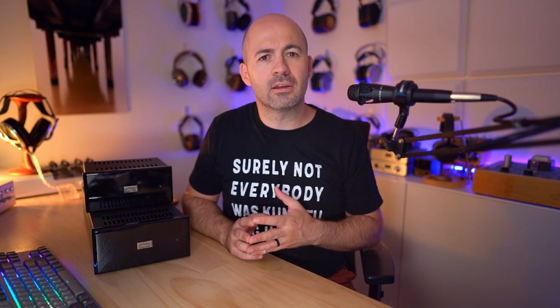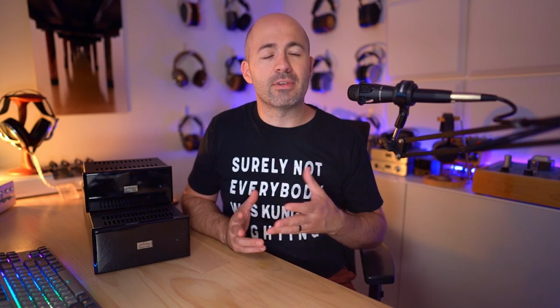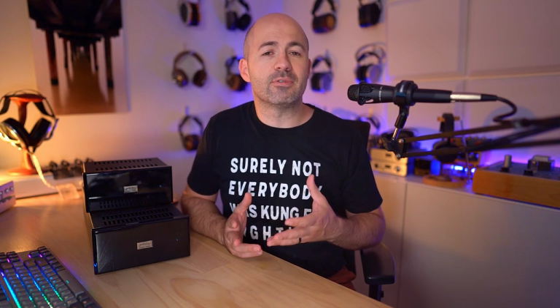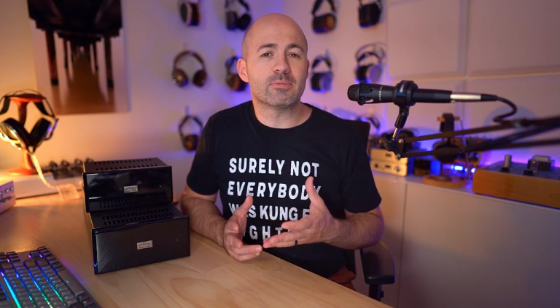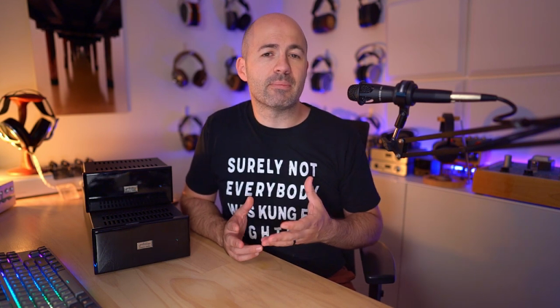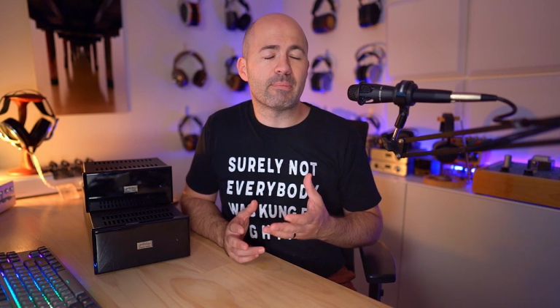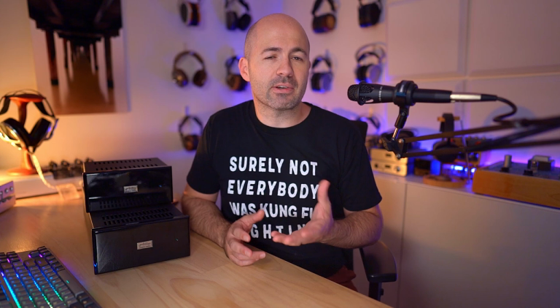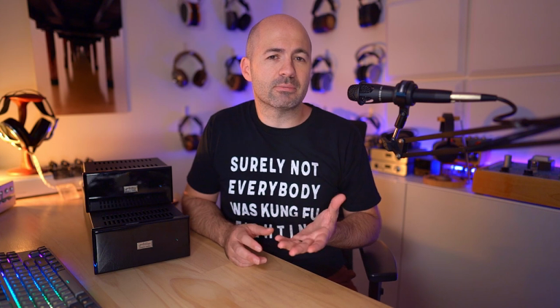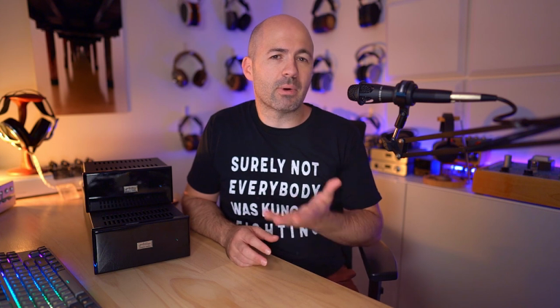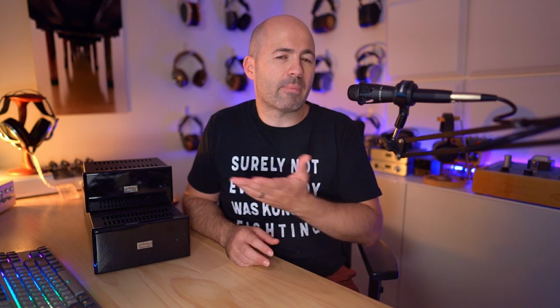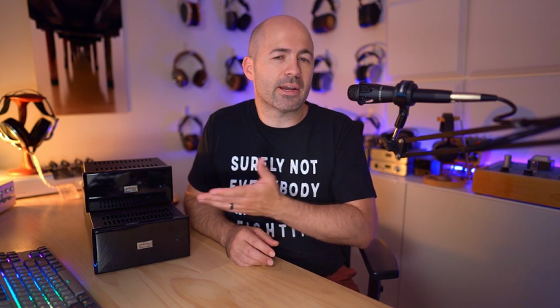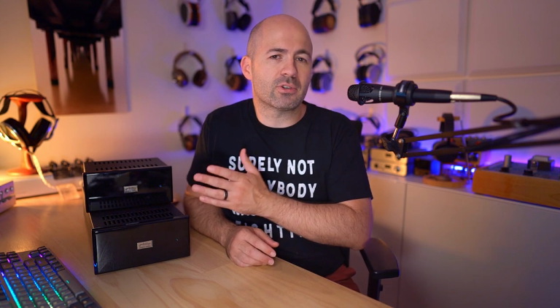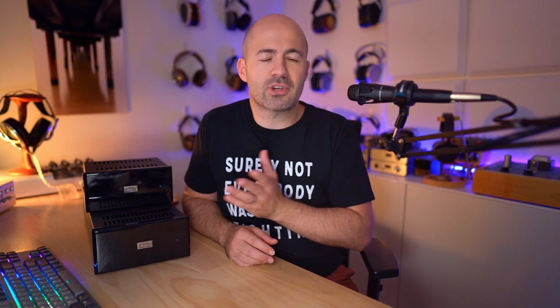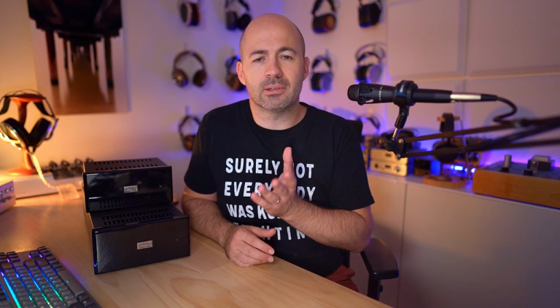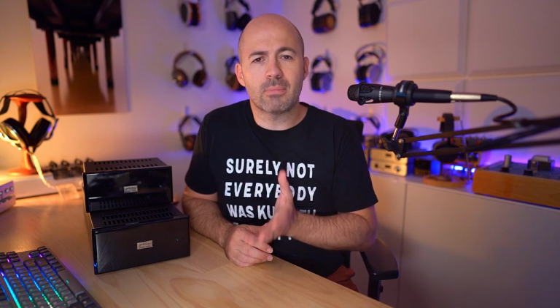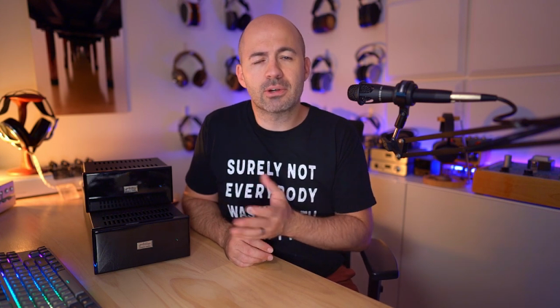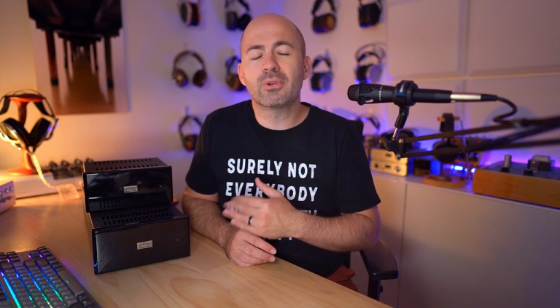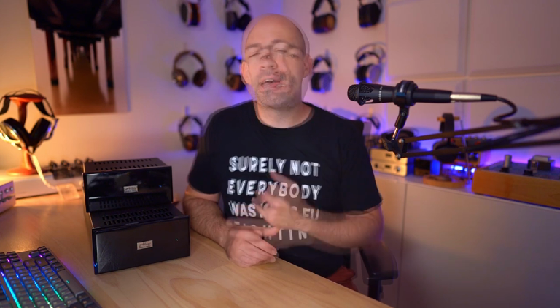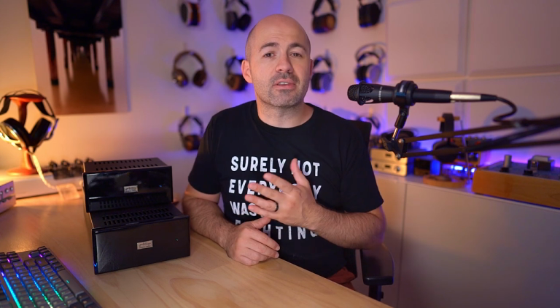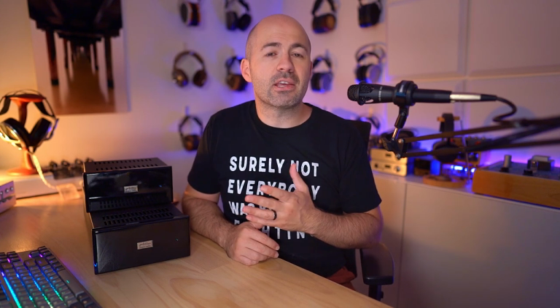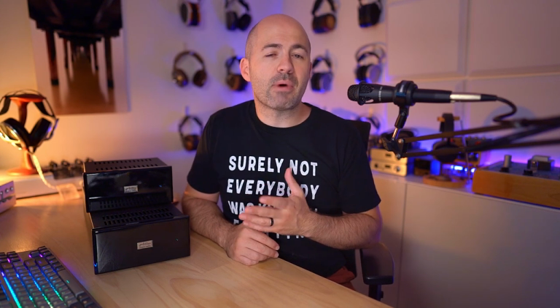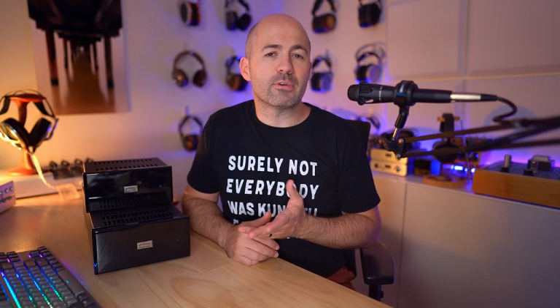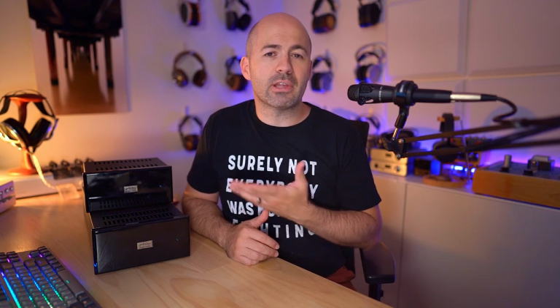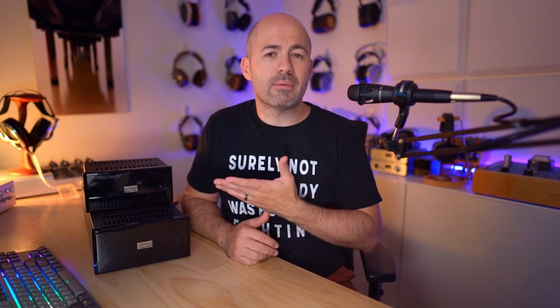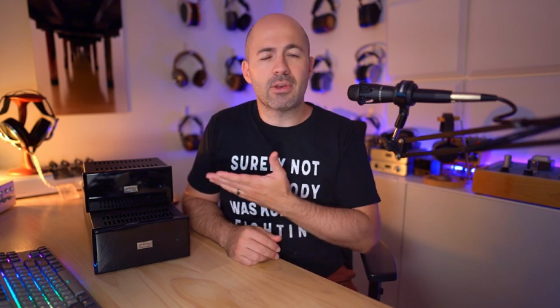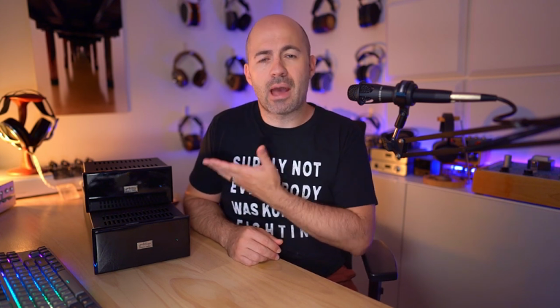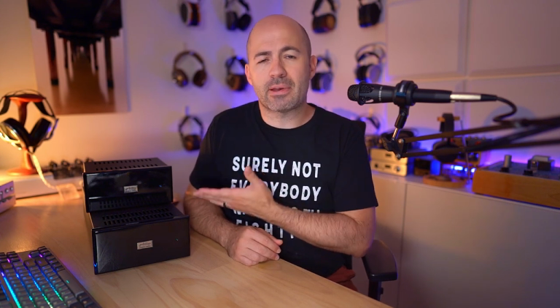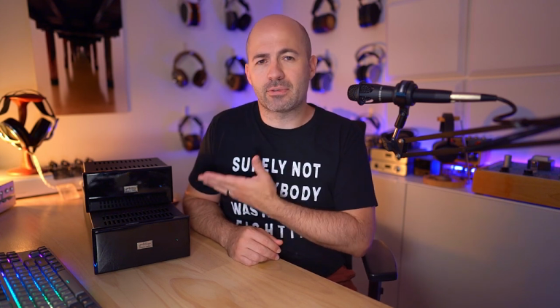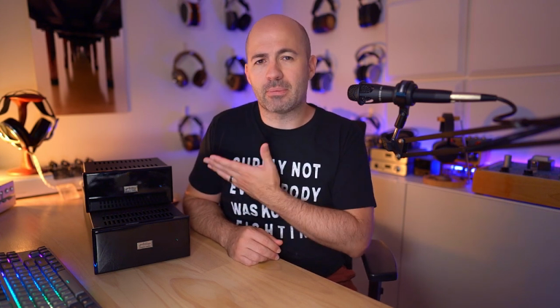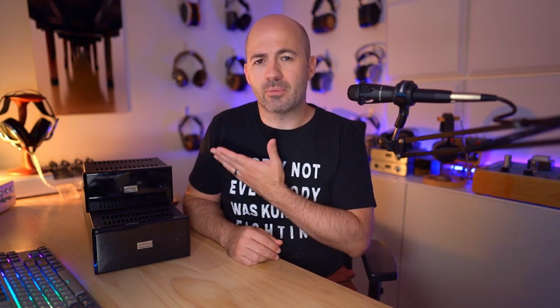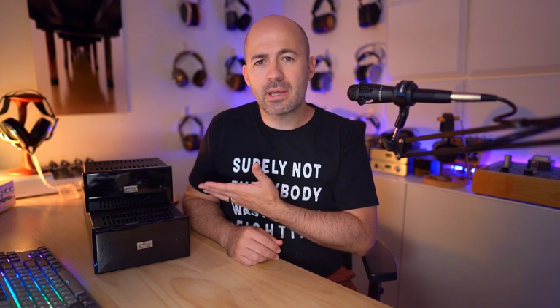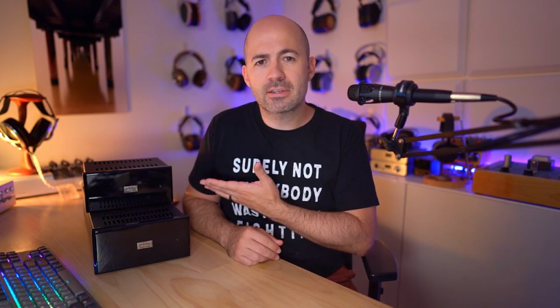This review has been made possible by a patron of the channel, Michael, so thank you Michael for lending me your Abbas for a couple of weeks.